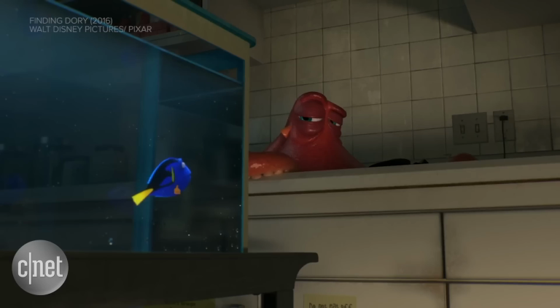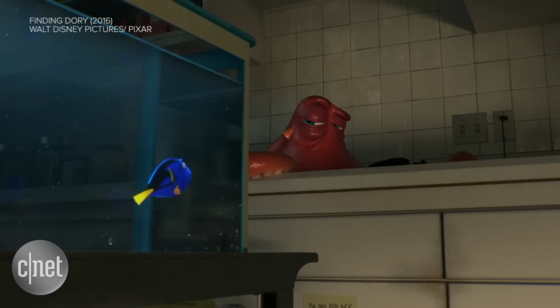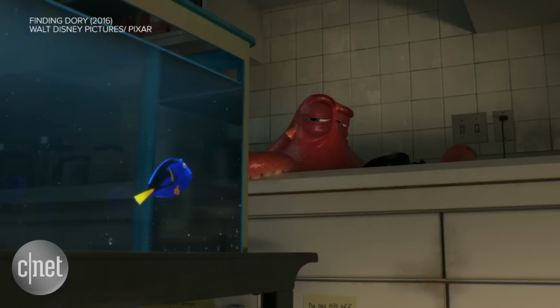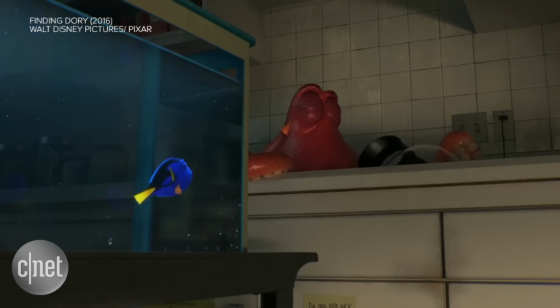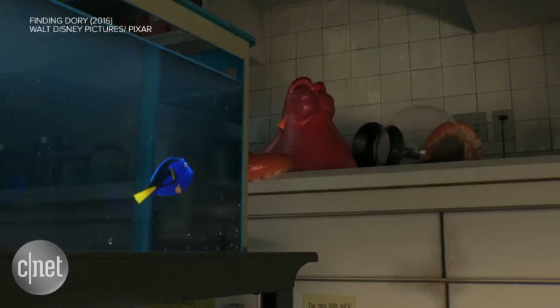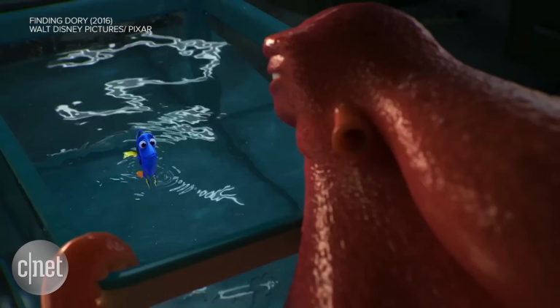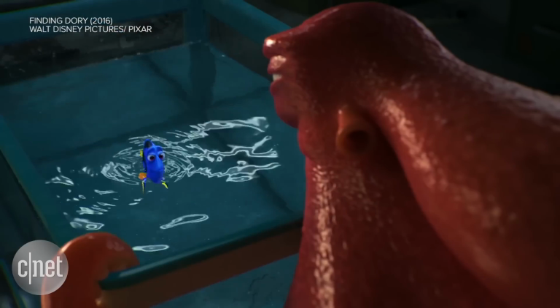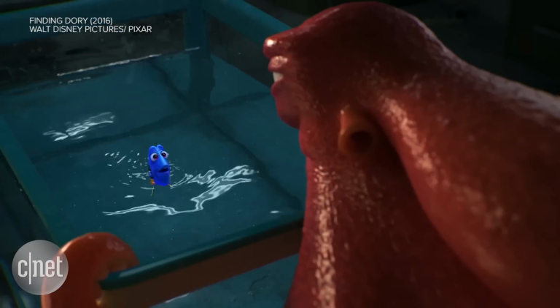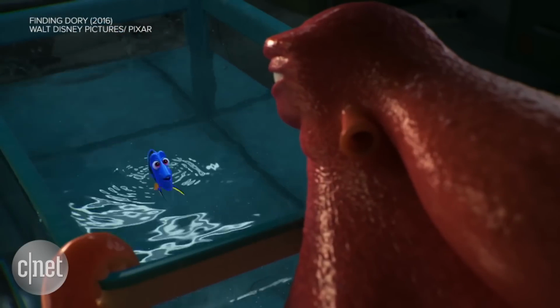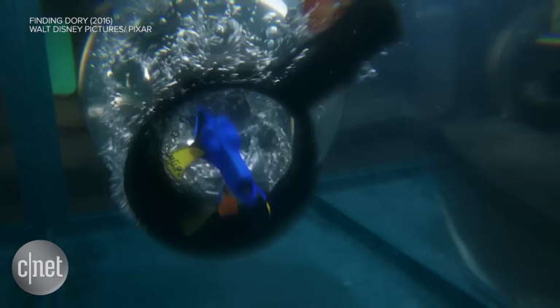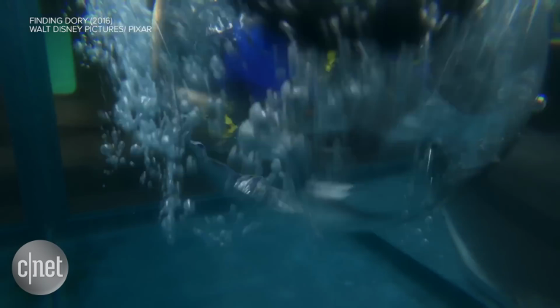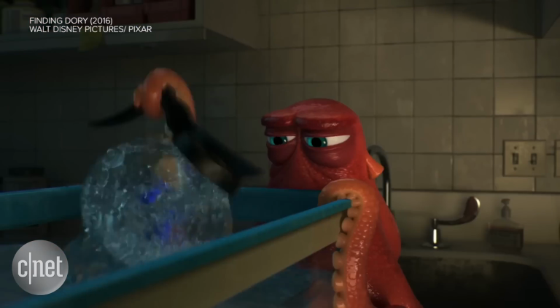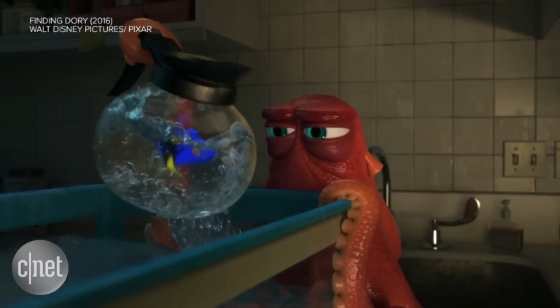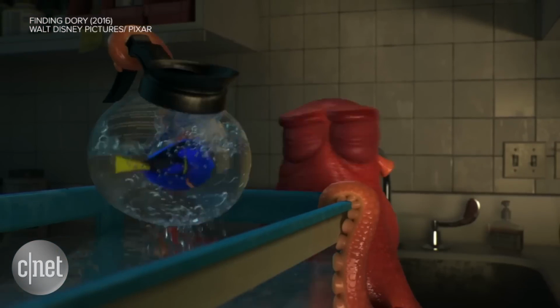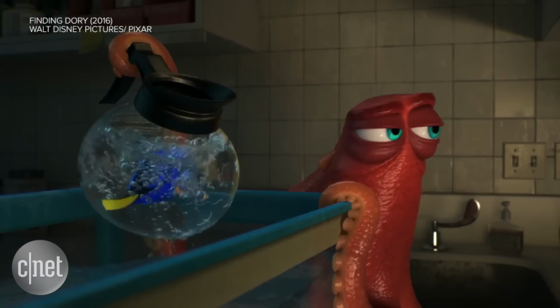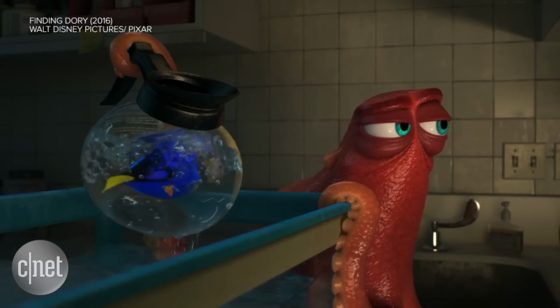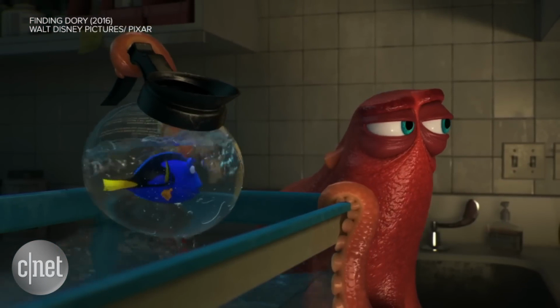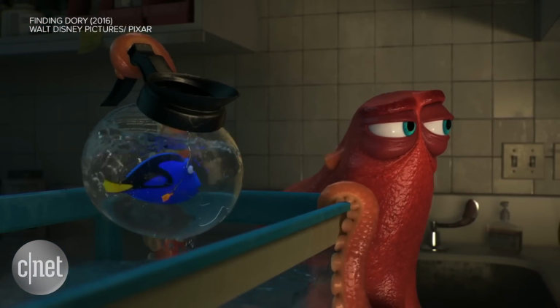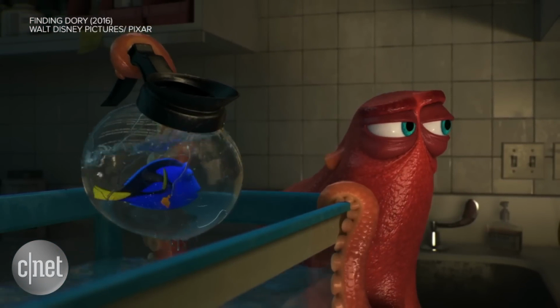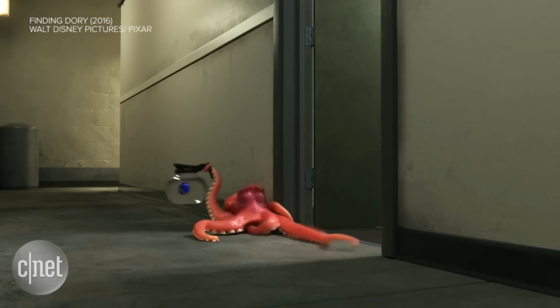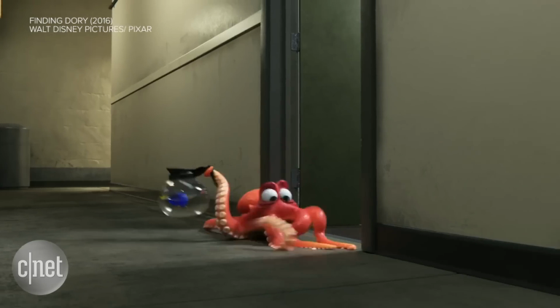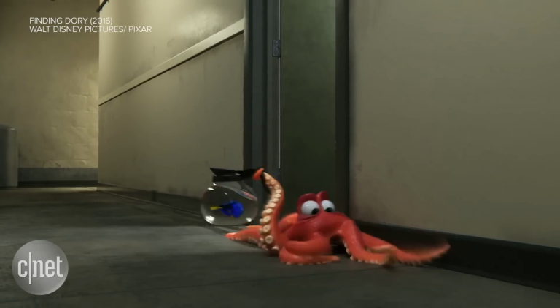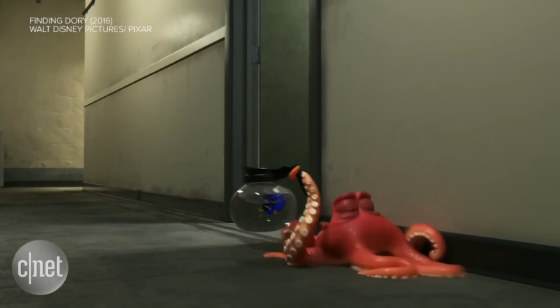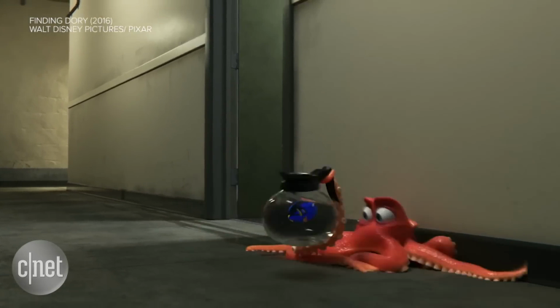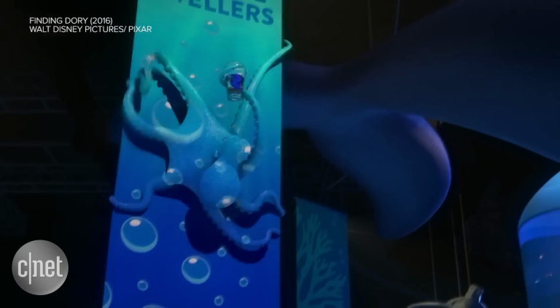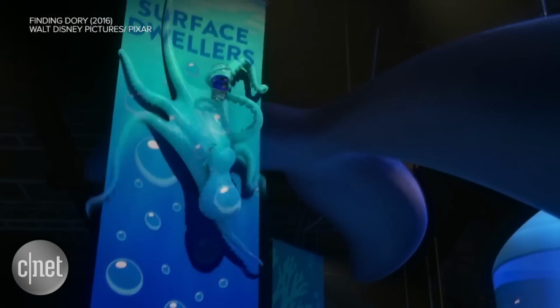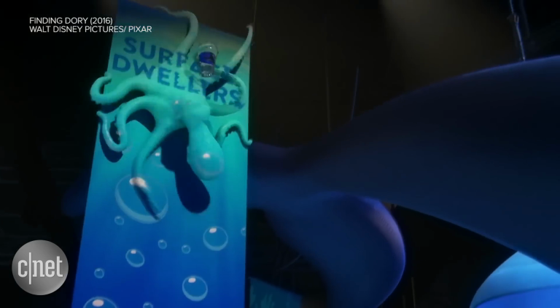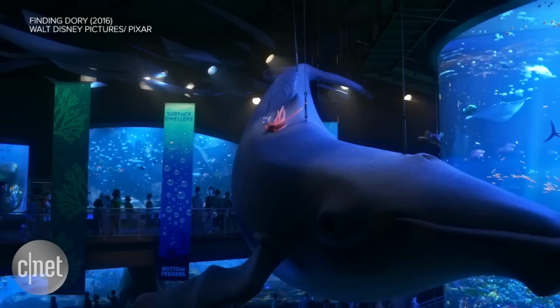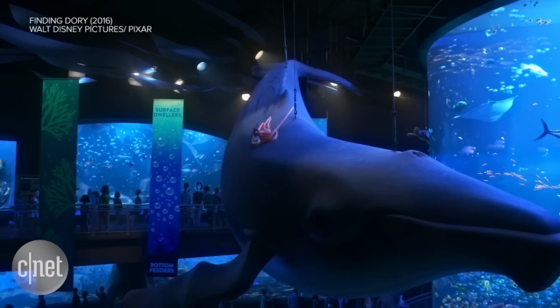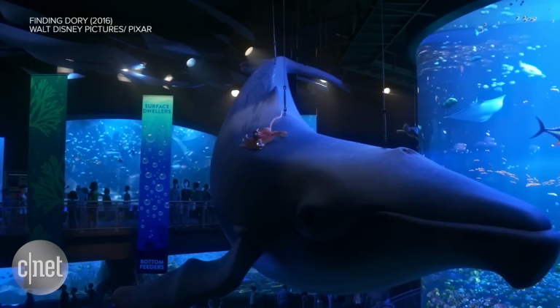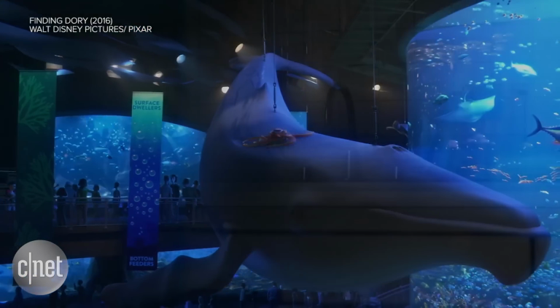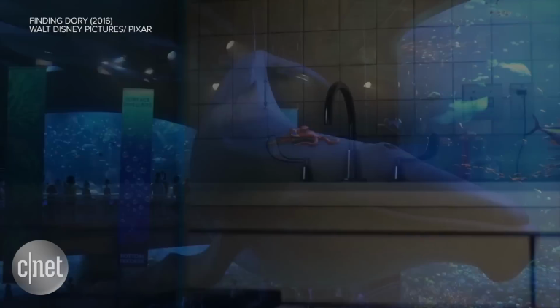But it was a new character that proved most challenging. Hank the Octopus wasn't technically possible for Finding Nemo.